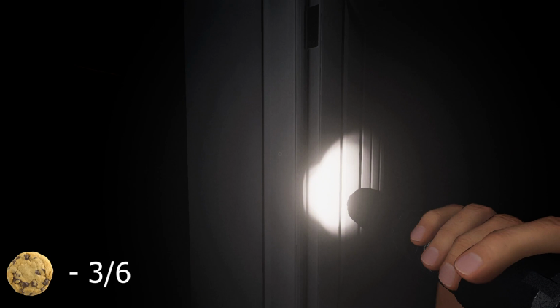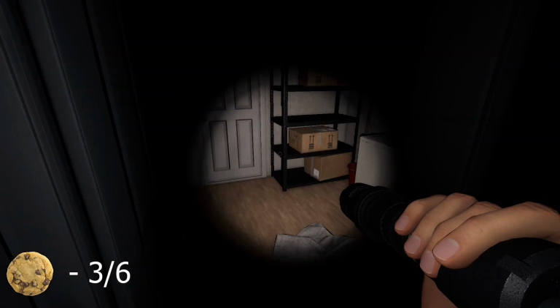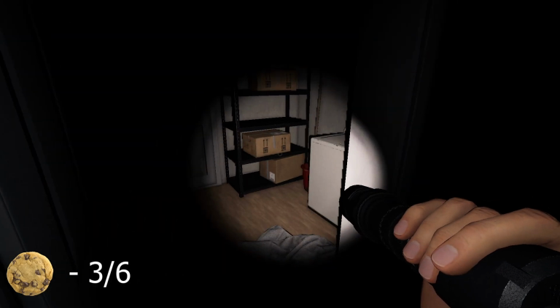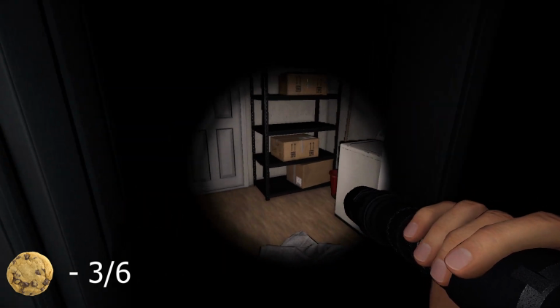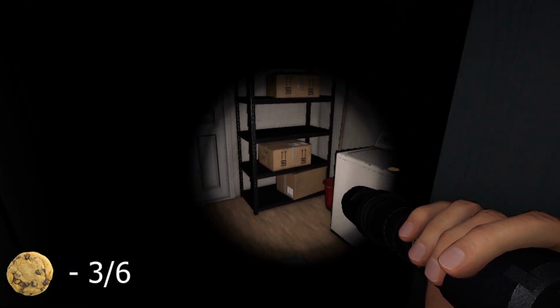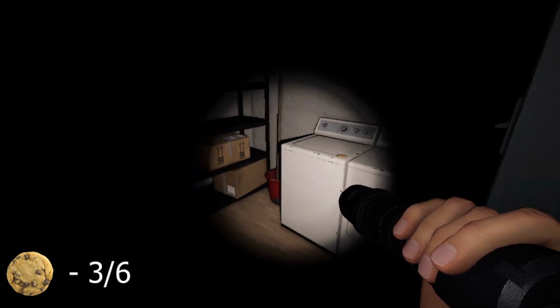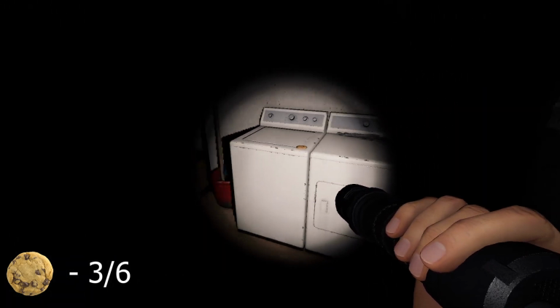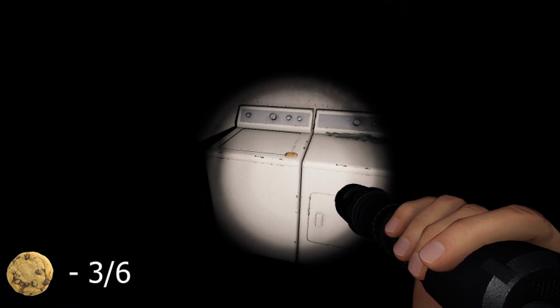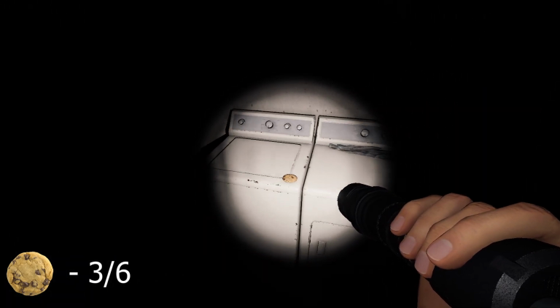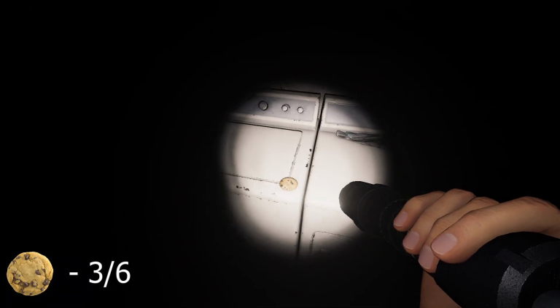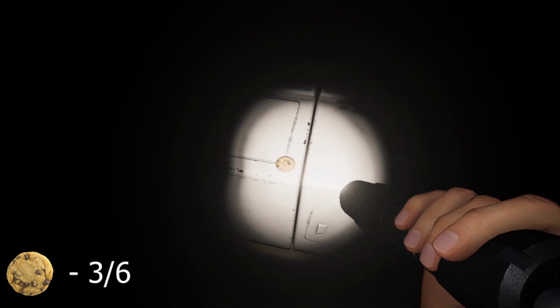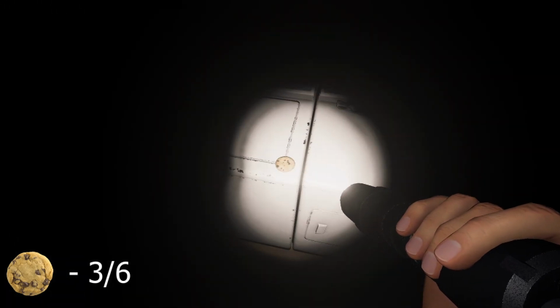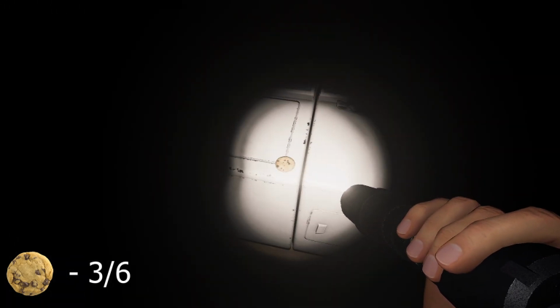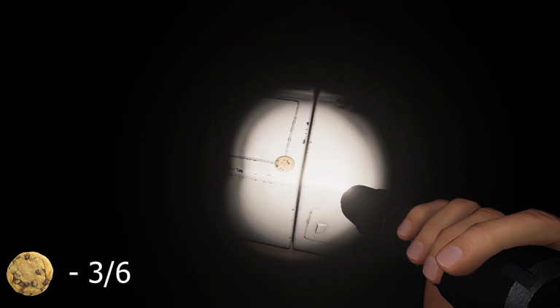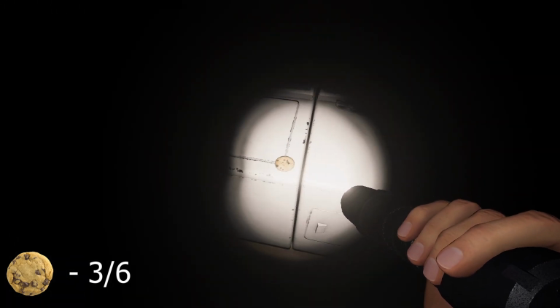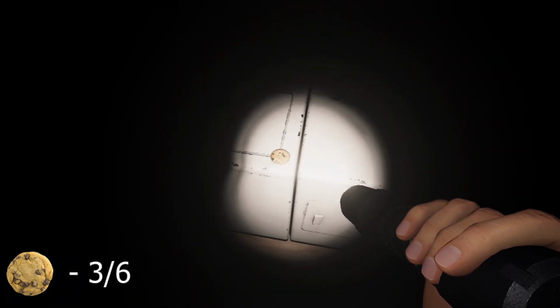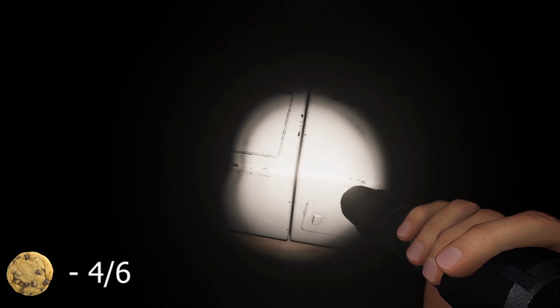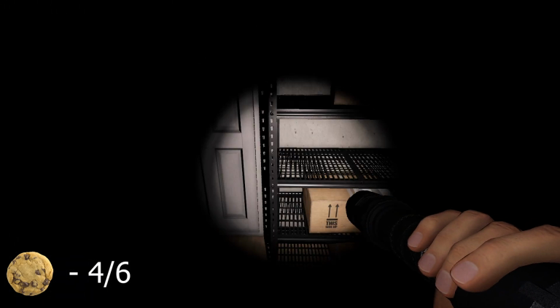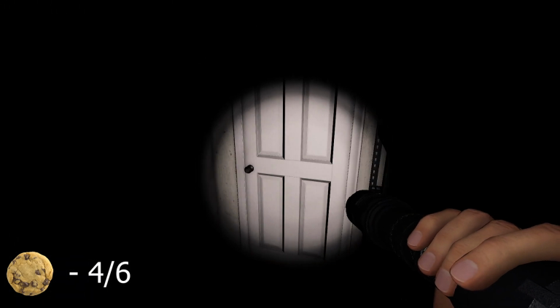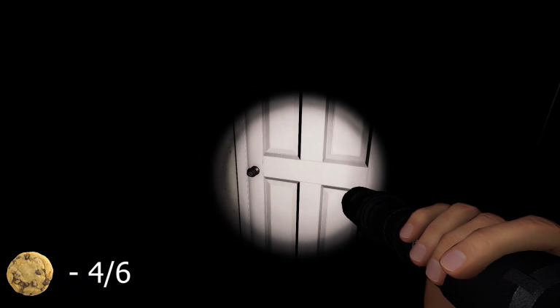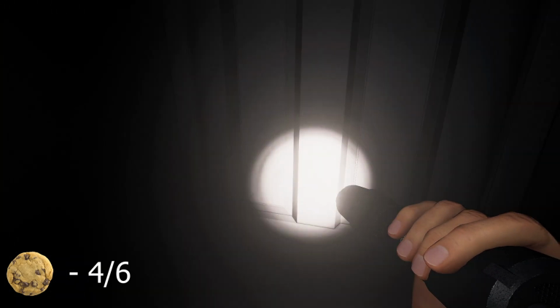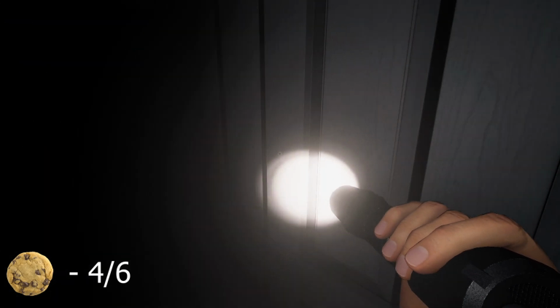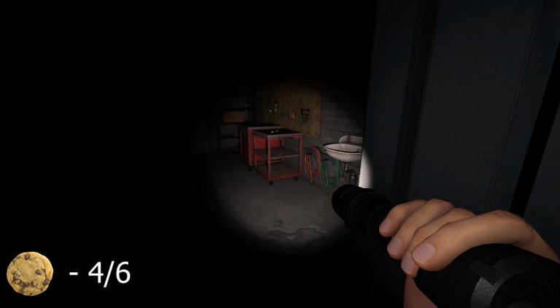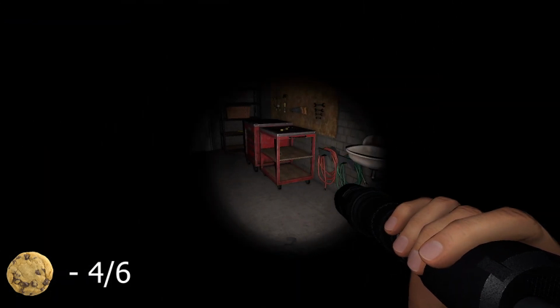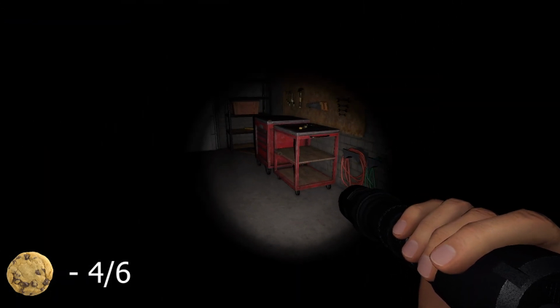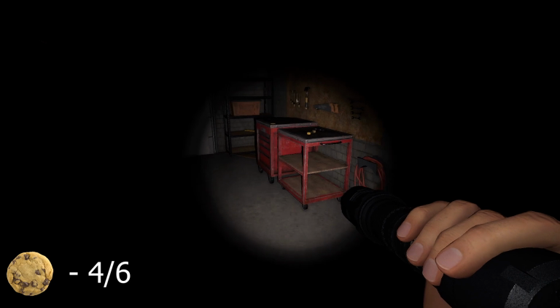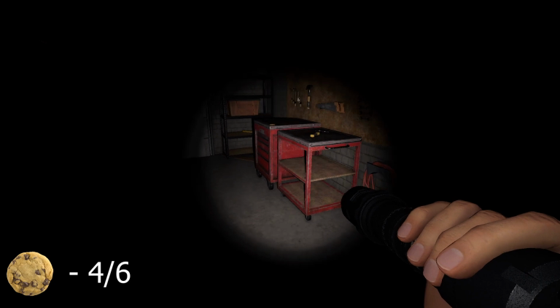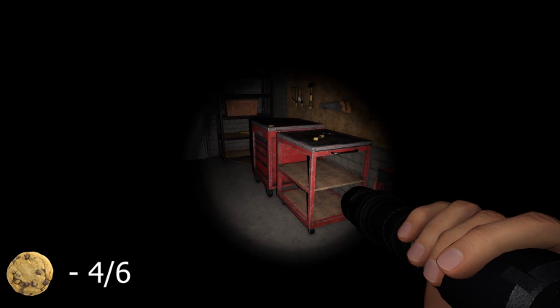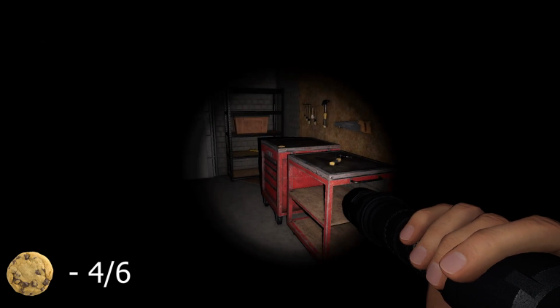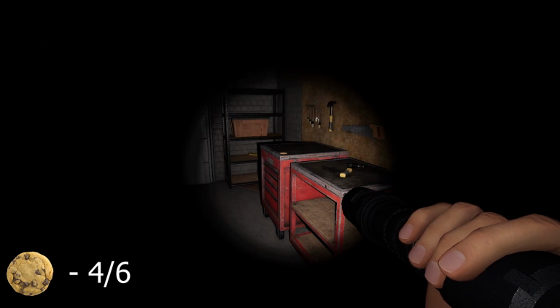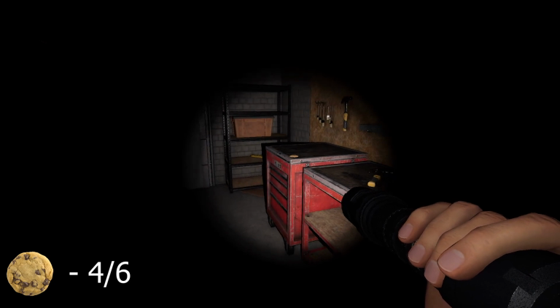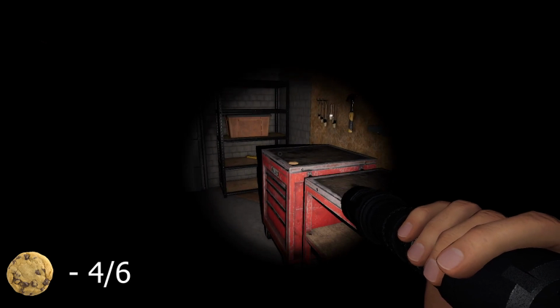The utility room has a cookie on top of the machine, and then you're going to head into the garage where you're going to find a cookie on the right side of the room.